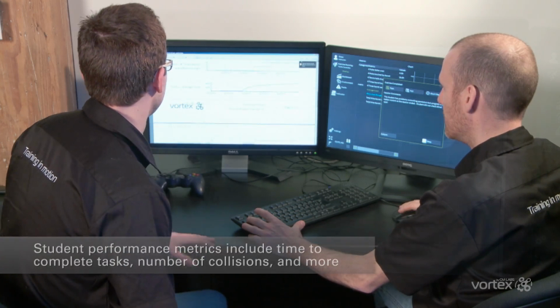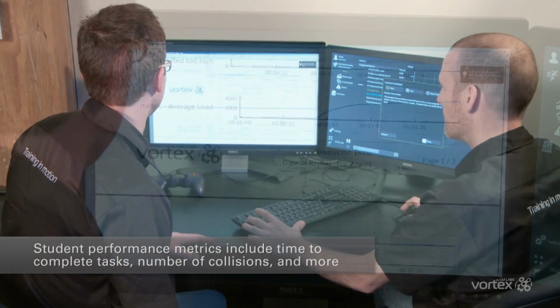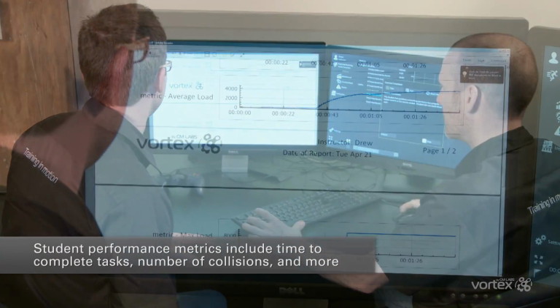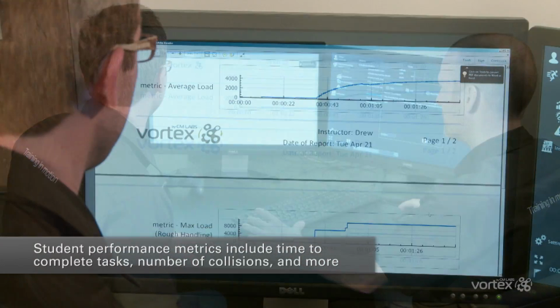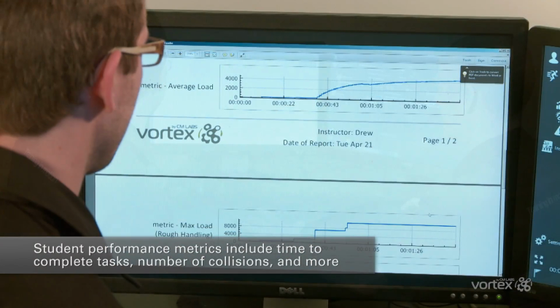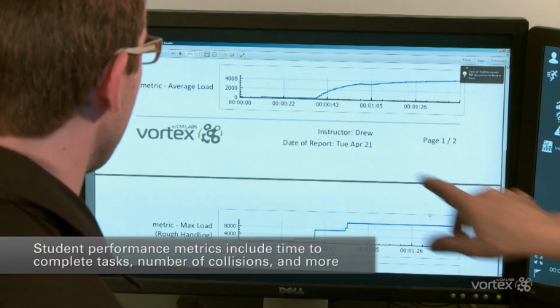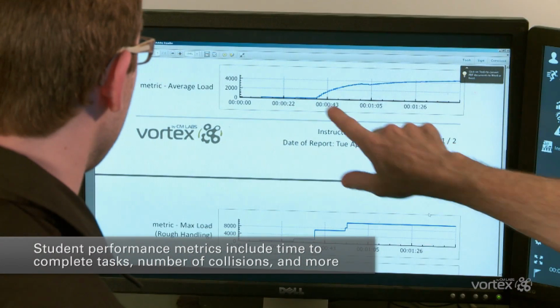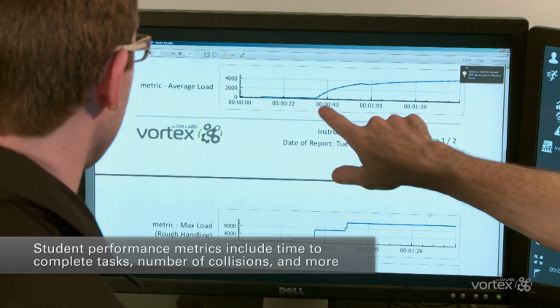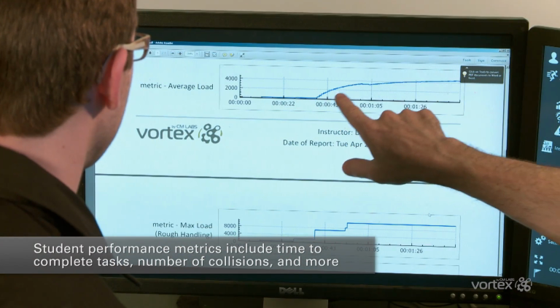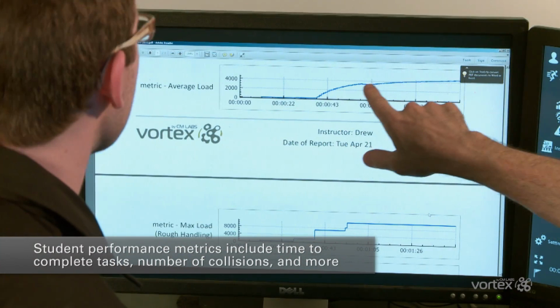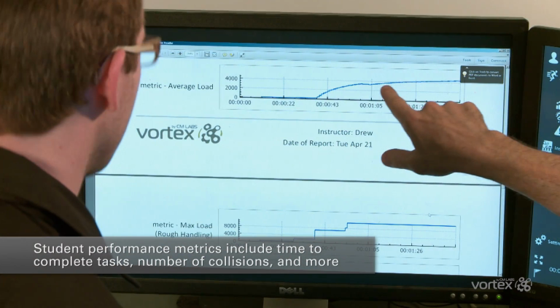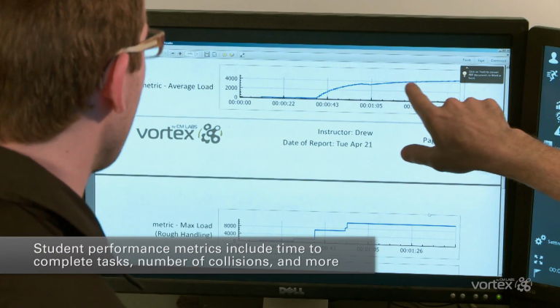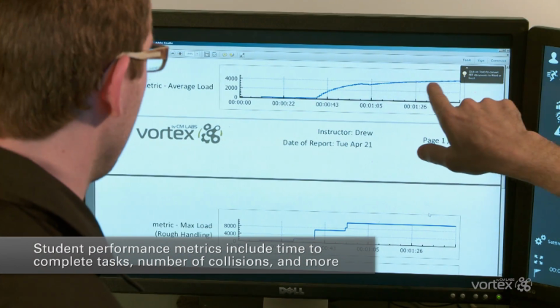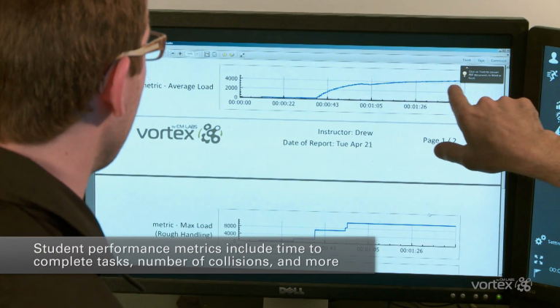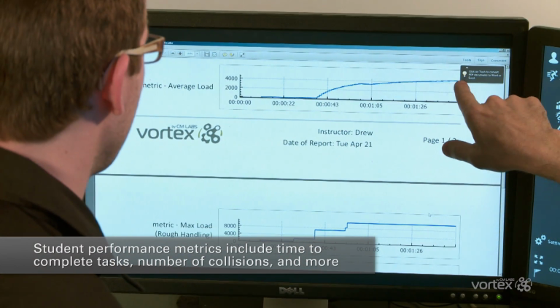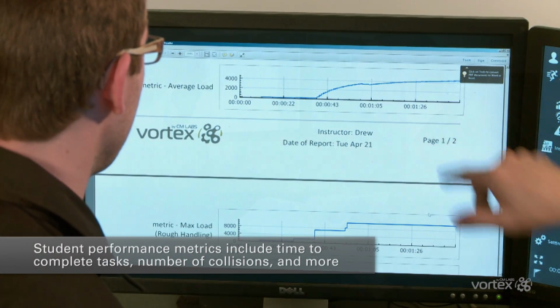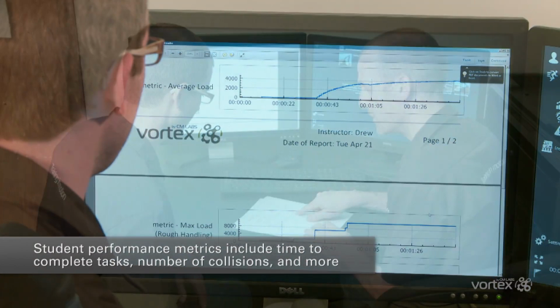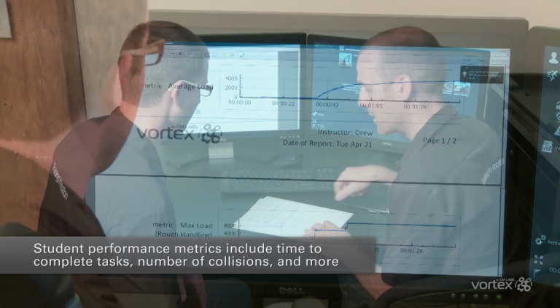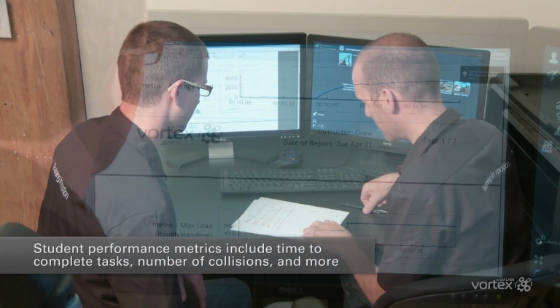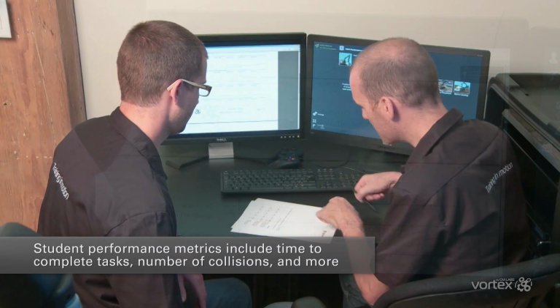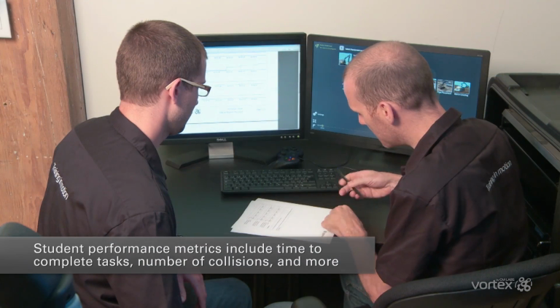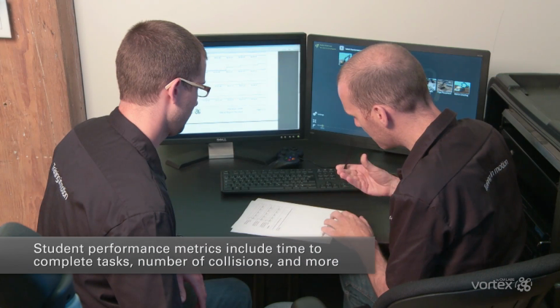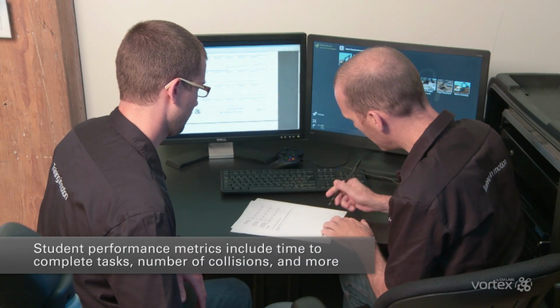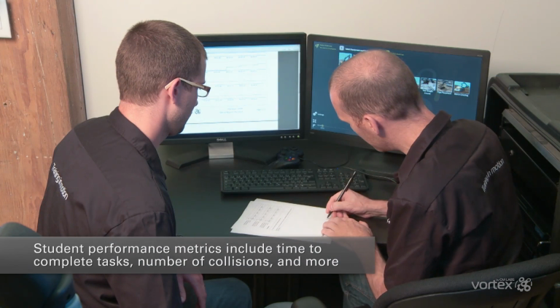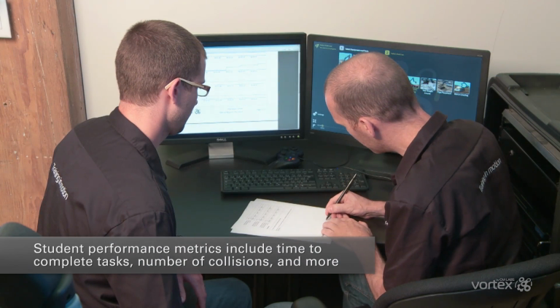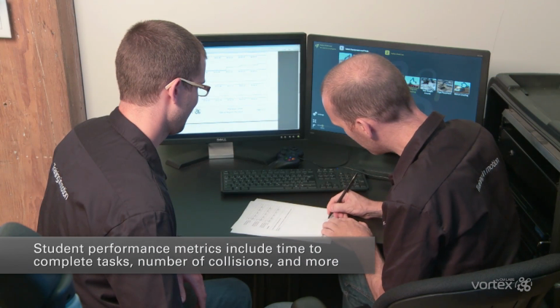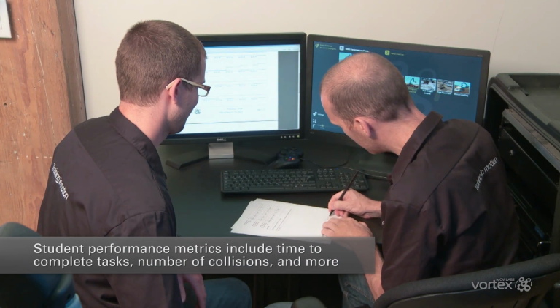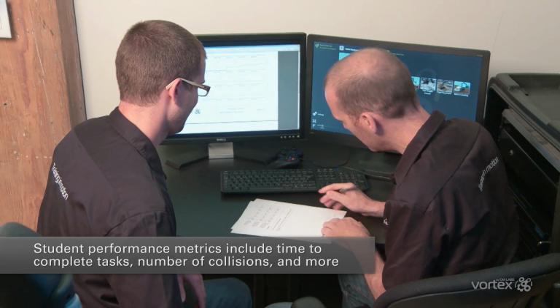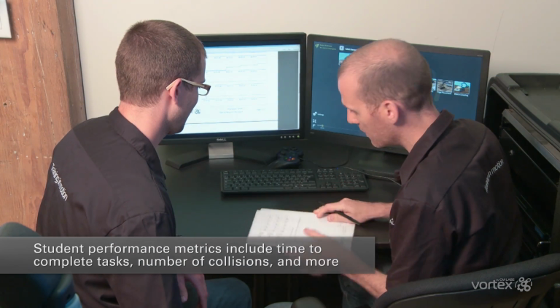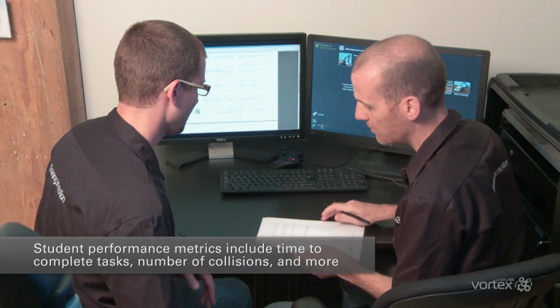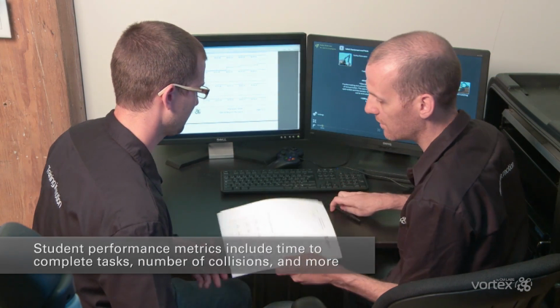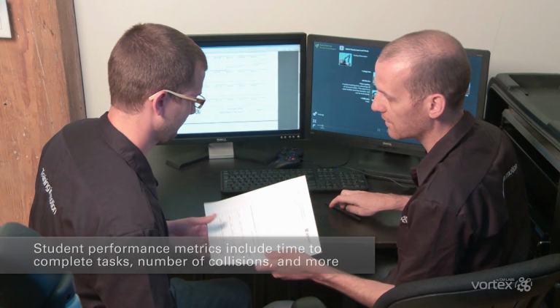Student performance metrics include time to complete tasks, number of collisions, volume per scoop, average and maximum bucket volume, and more.